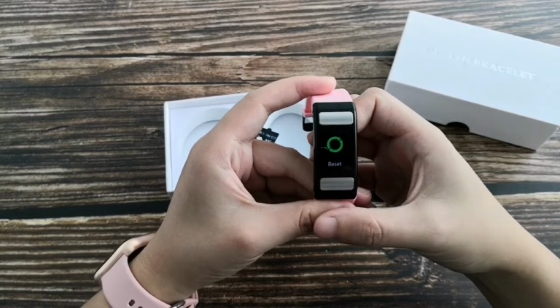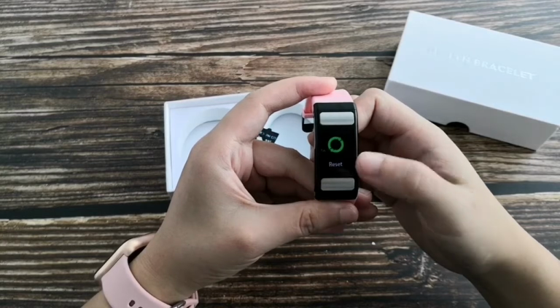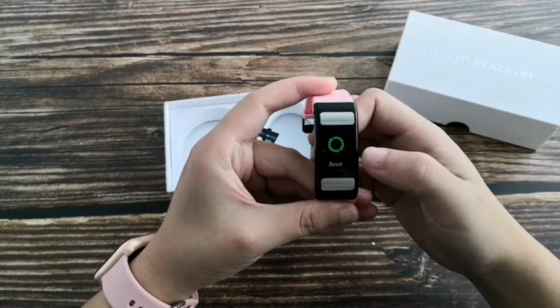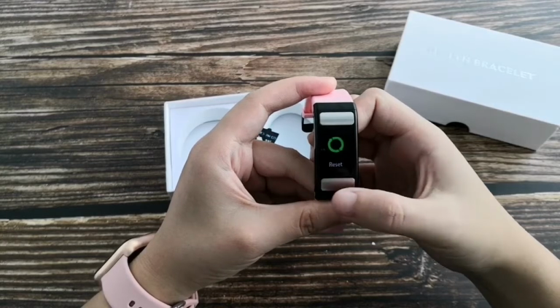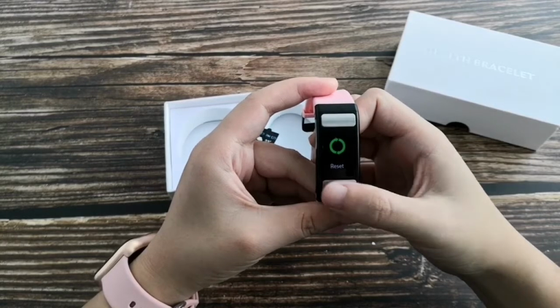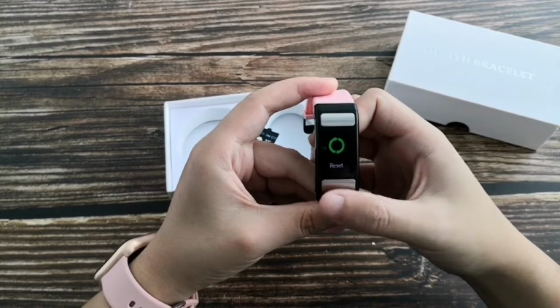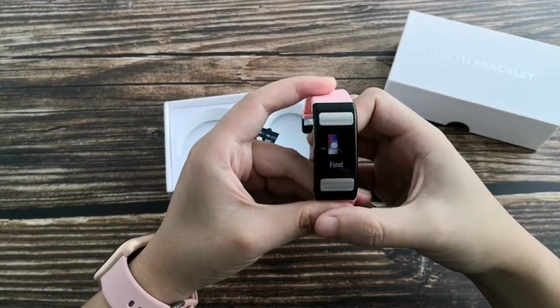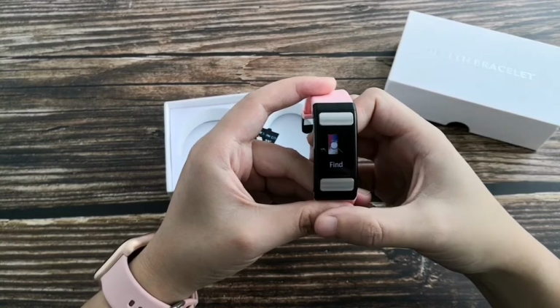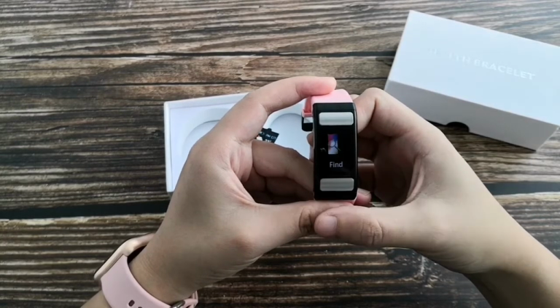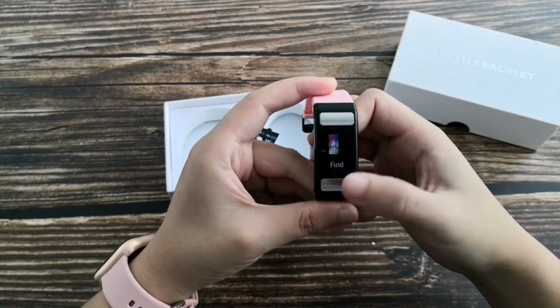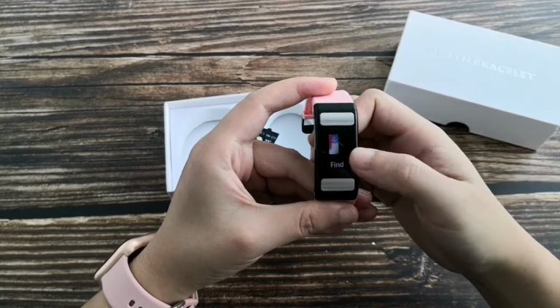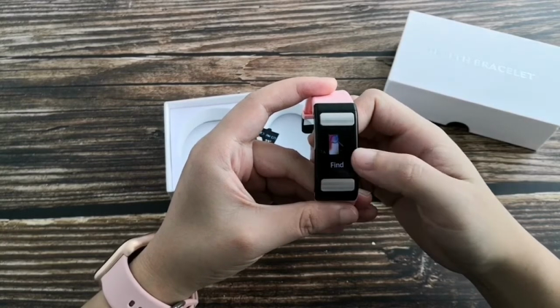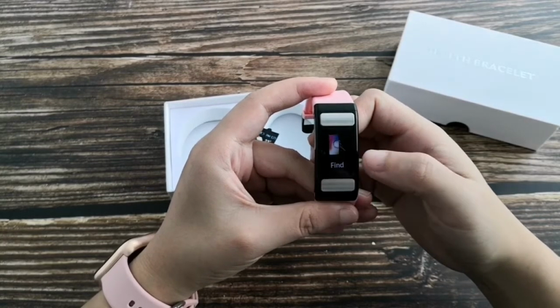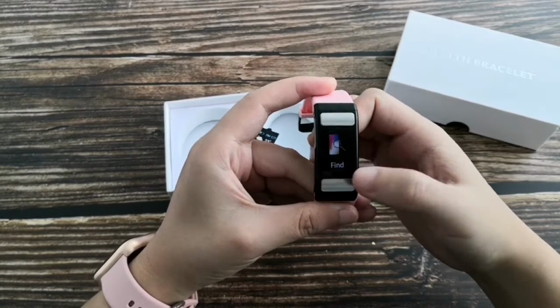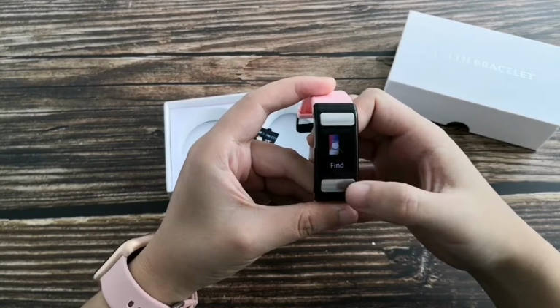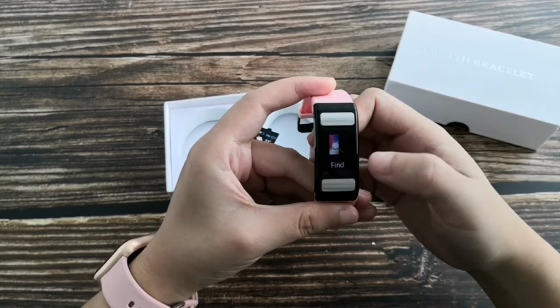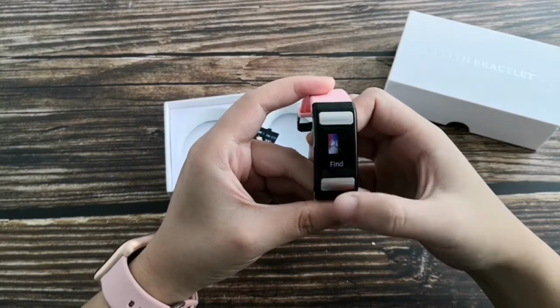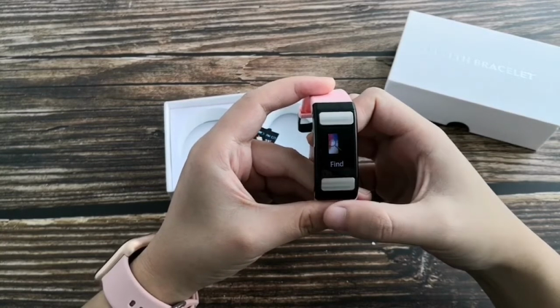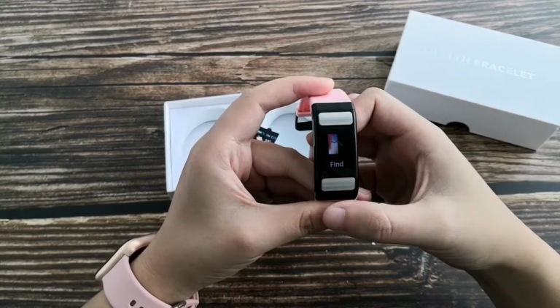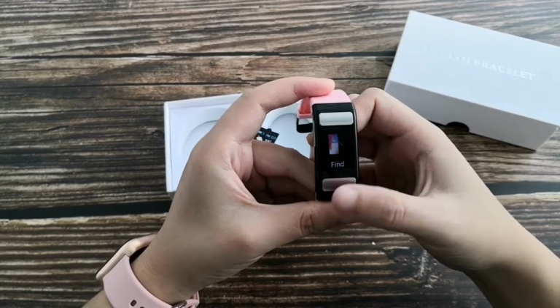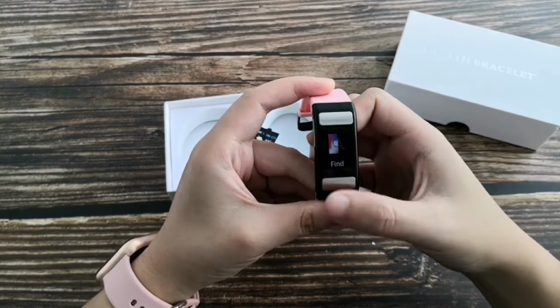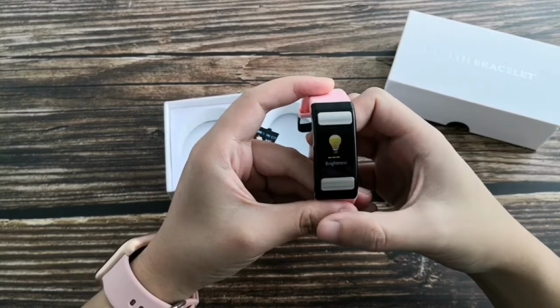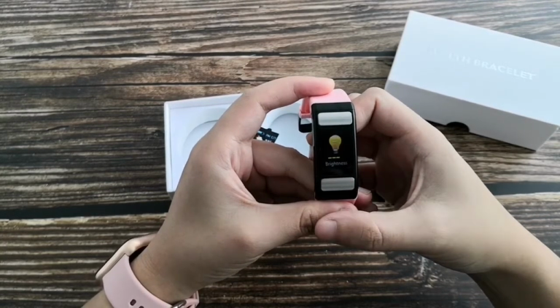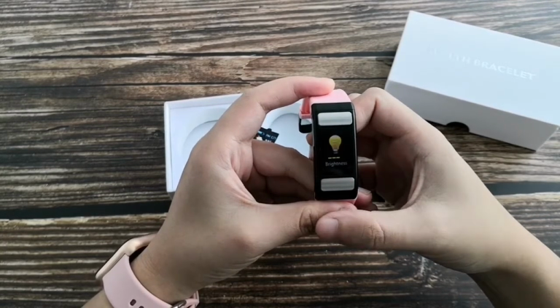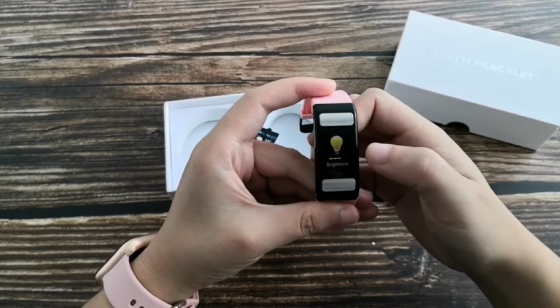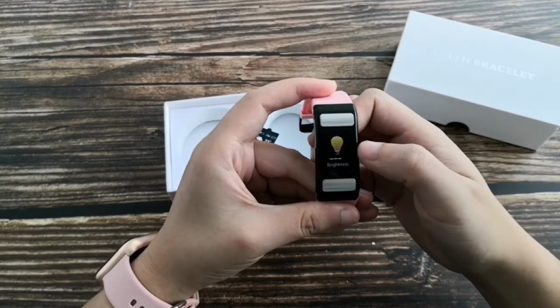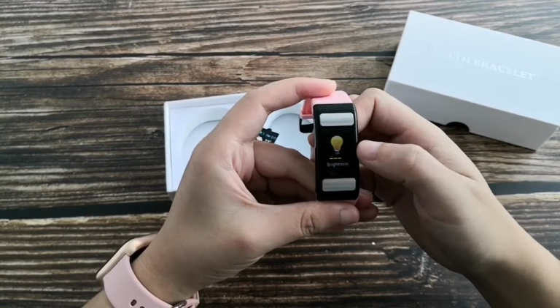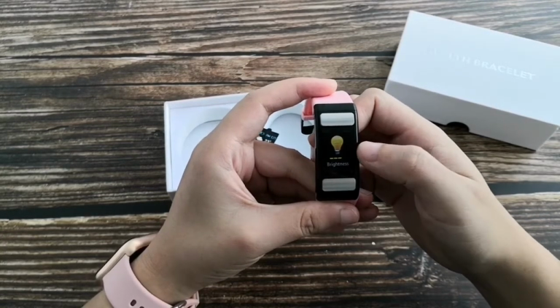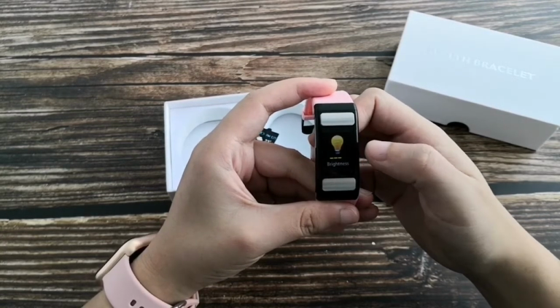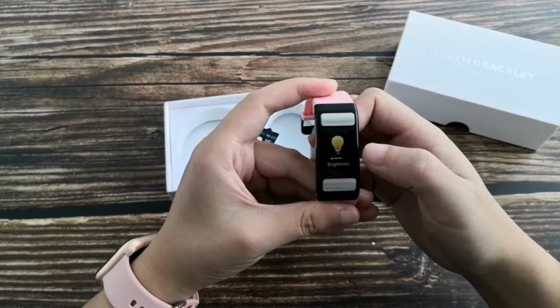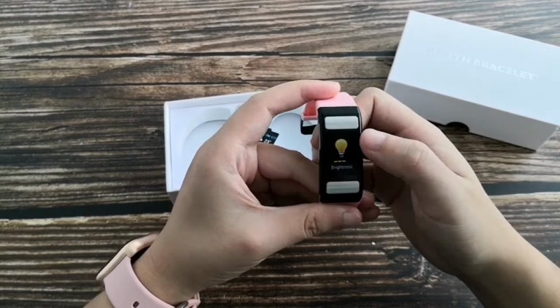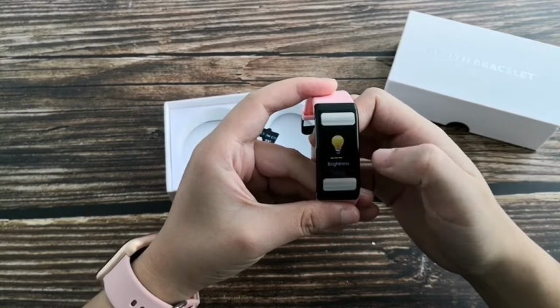Reset. Find the phone. This controls the brightness of the screen.